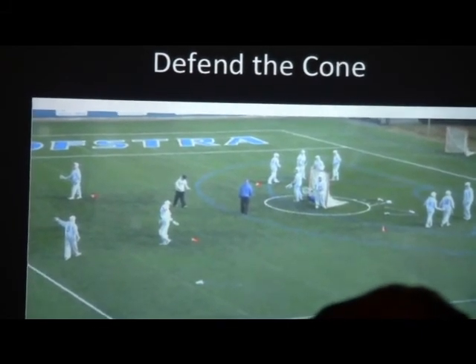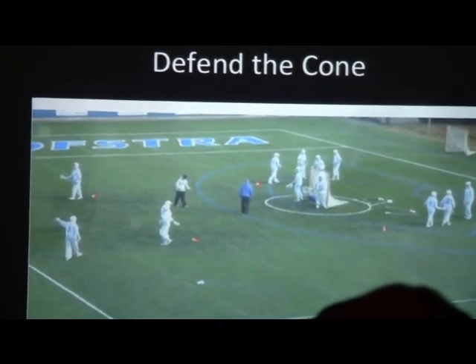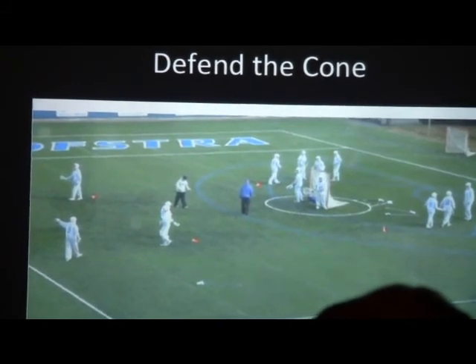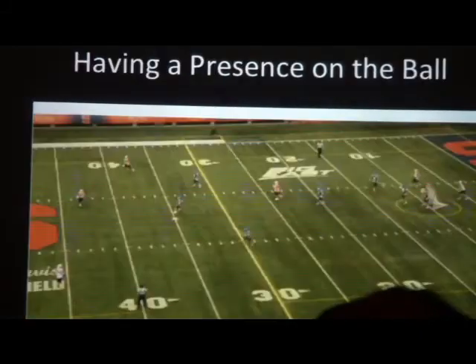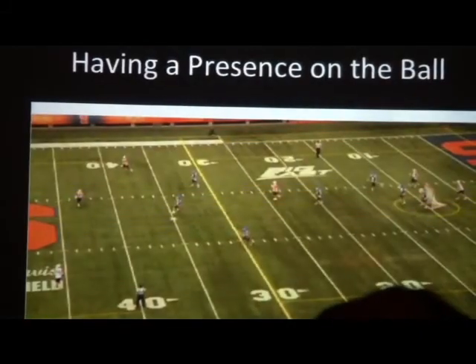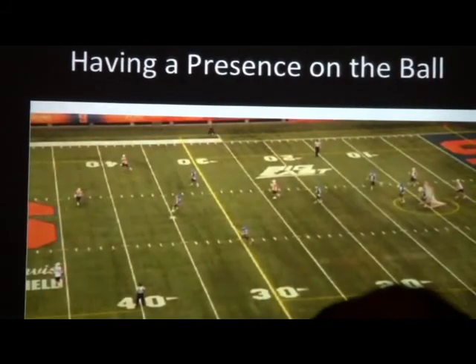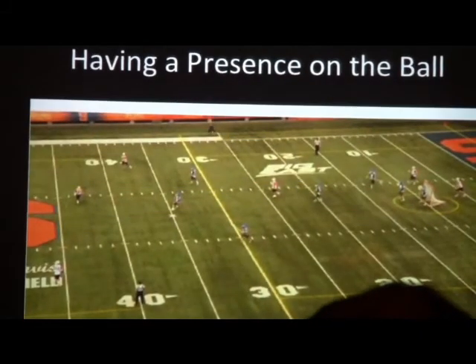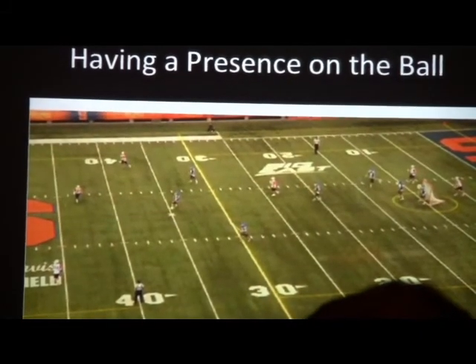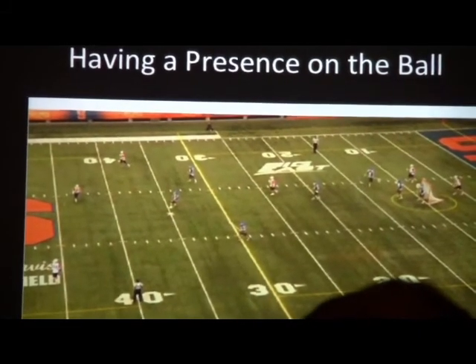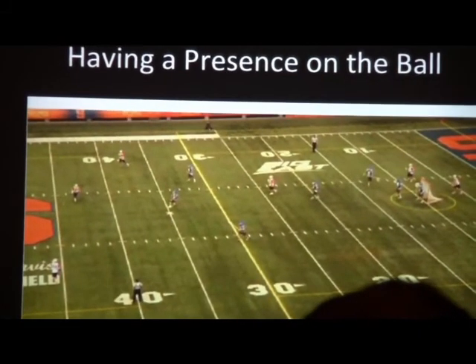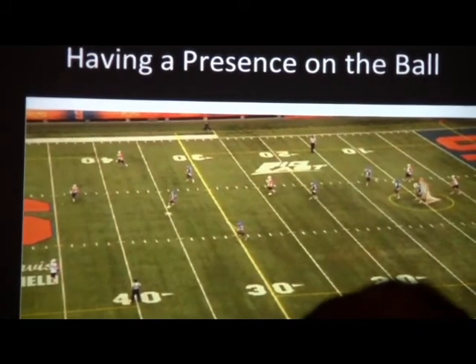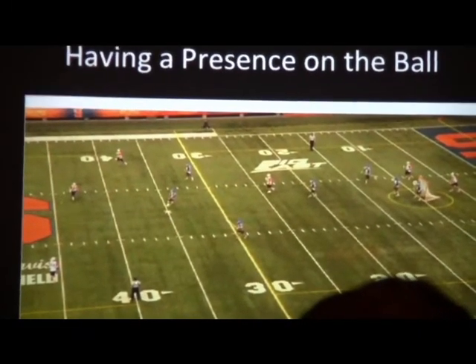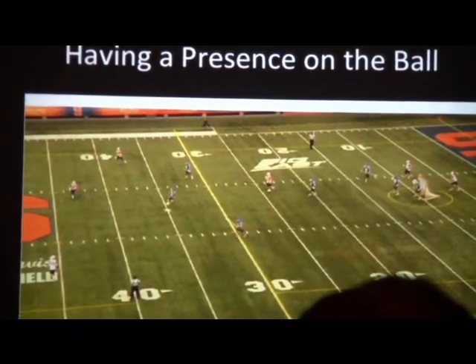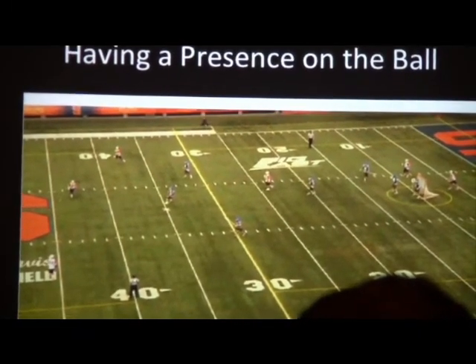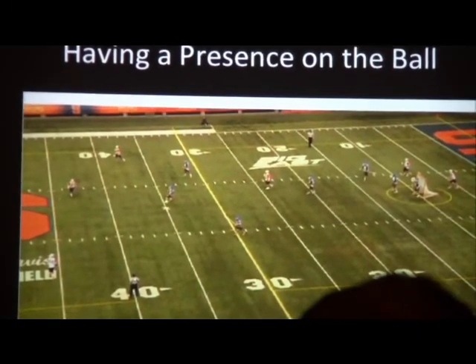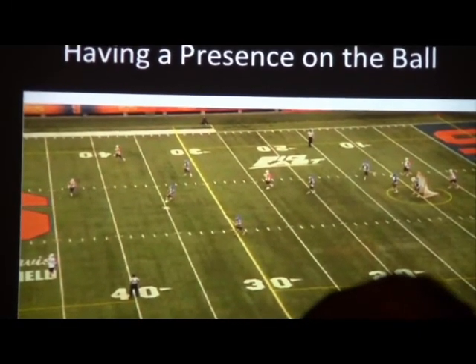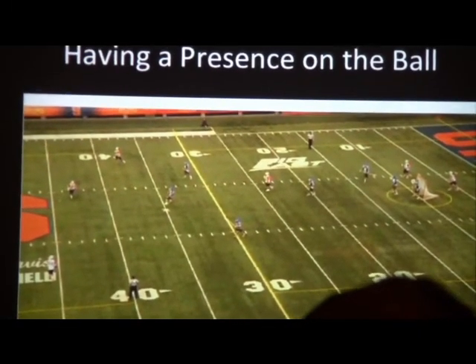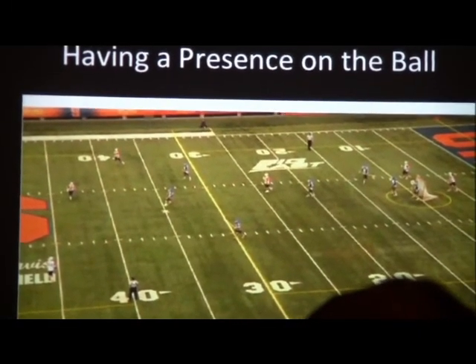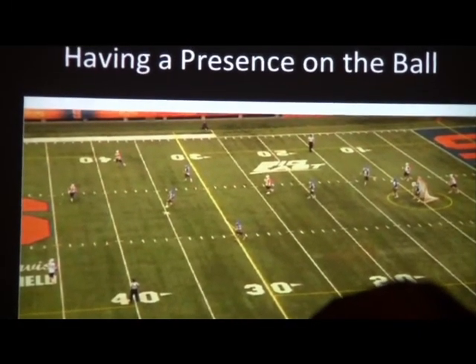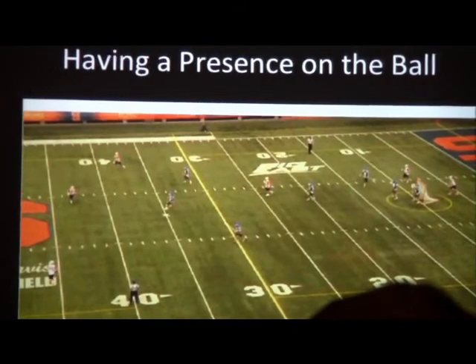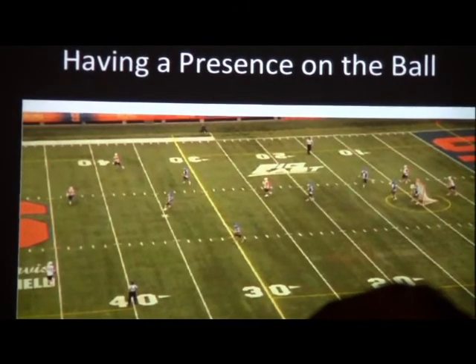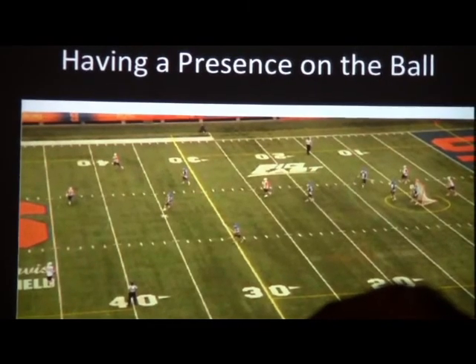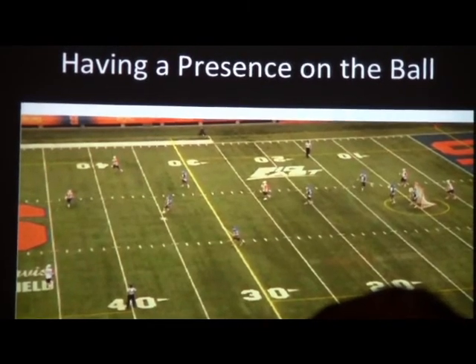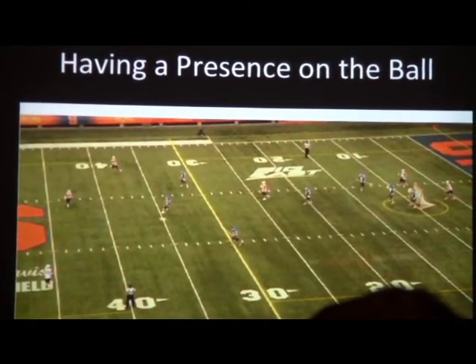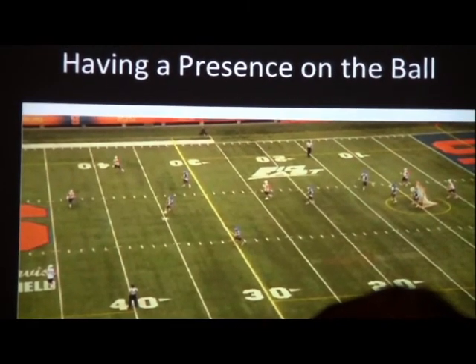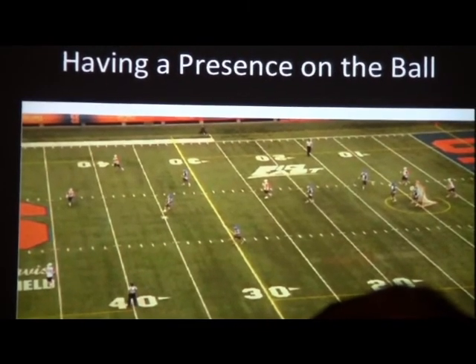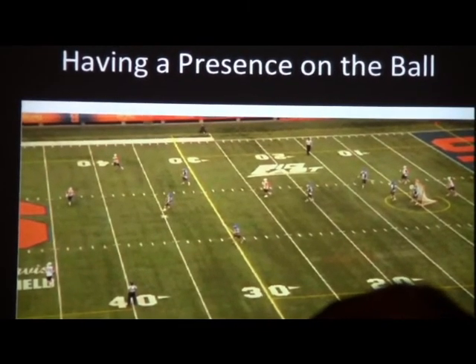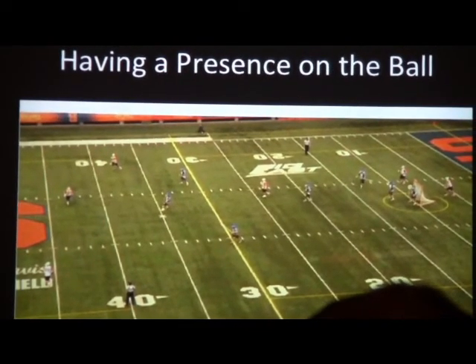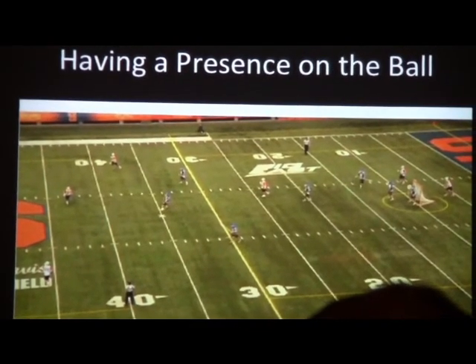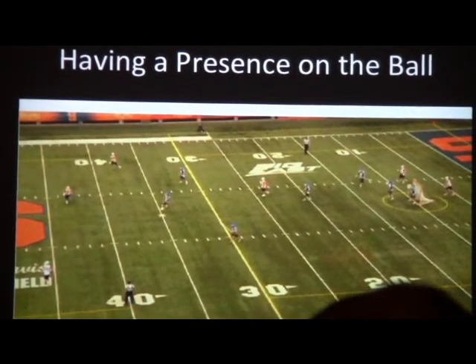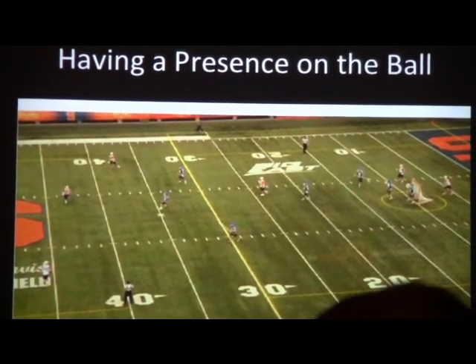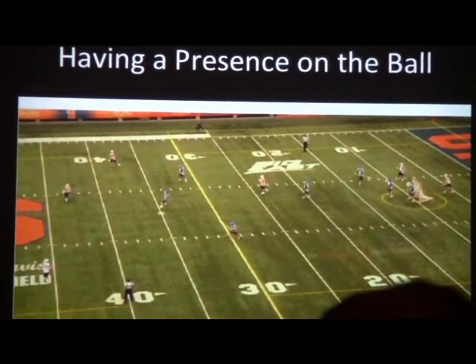How long is the defender on the cone? Ten seconds — if that. Usually a quick-moving drill.